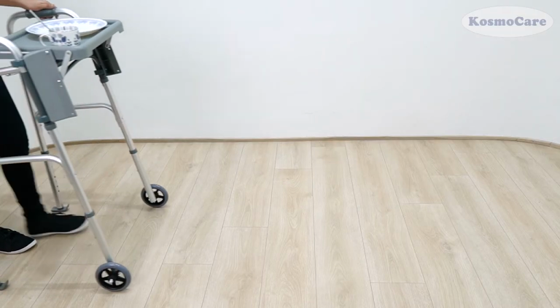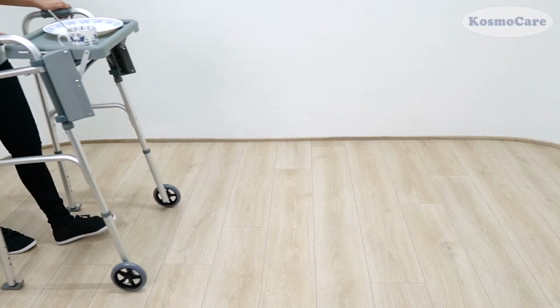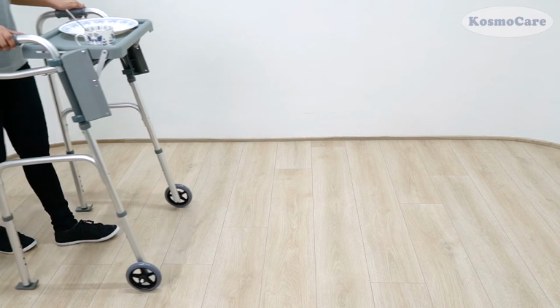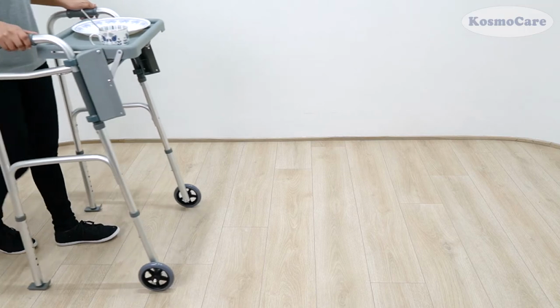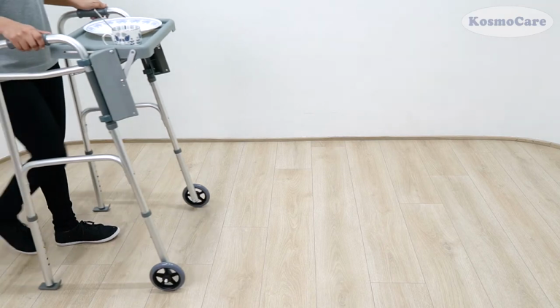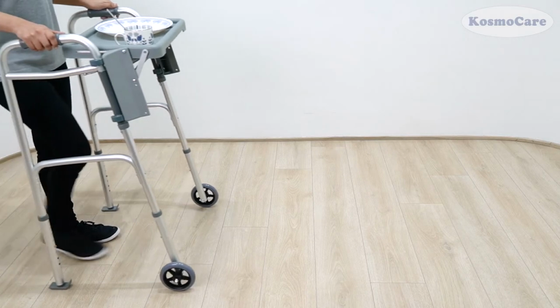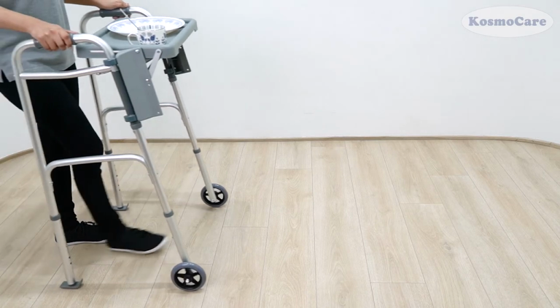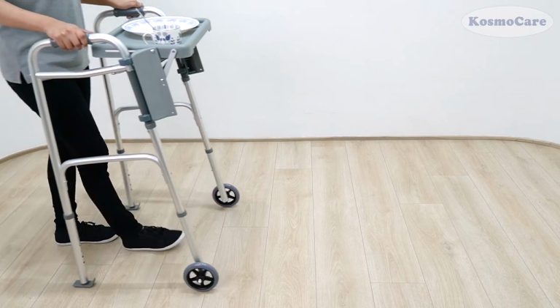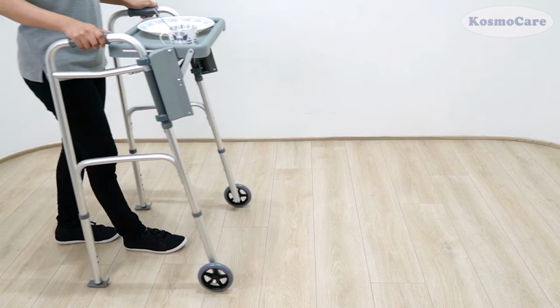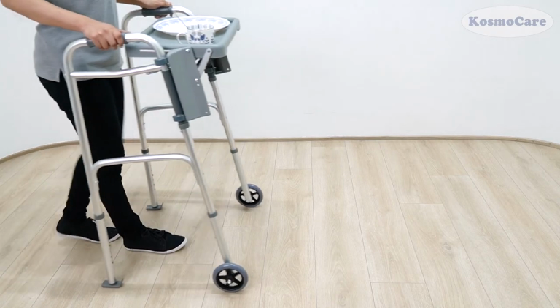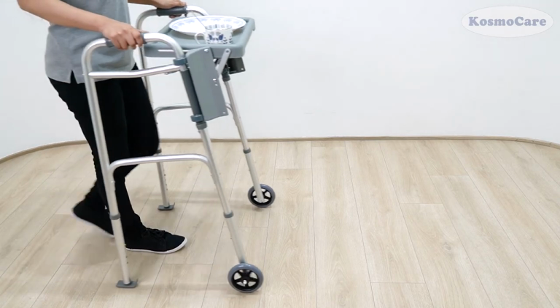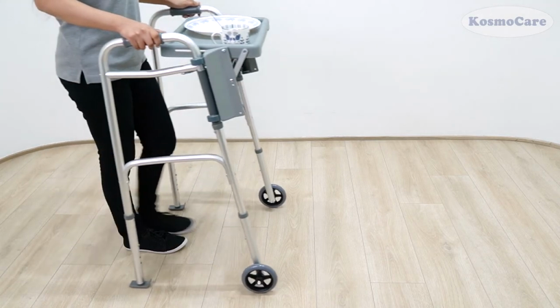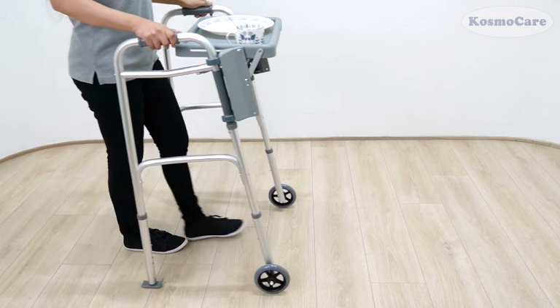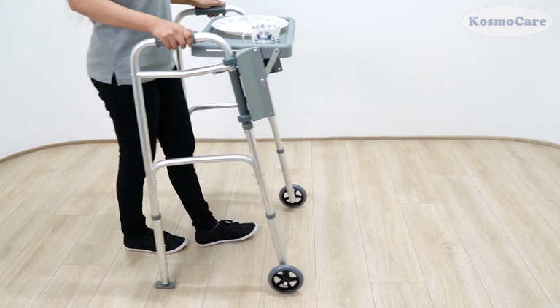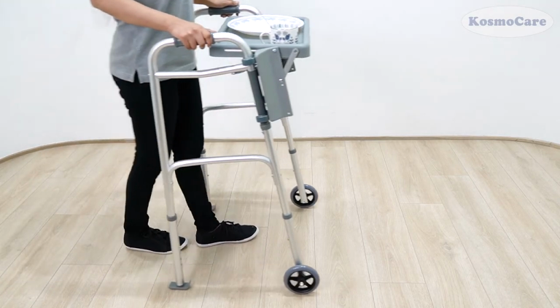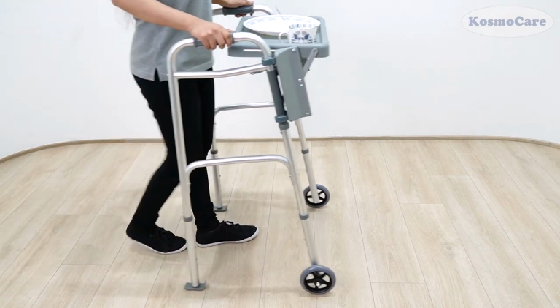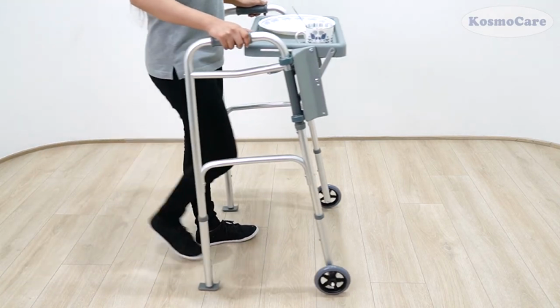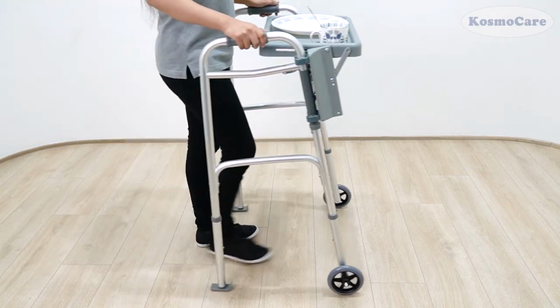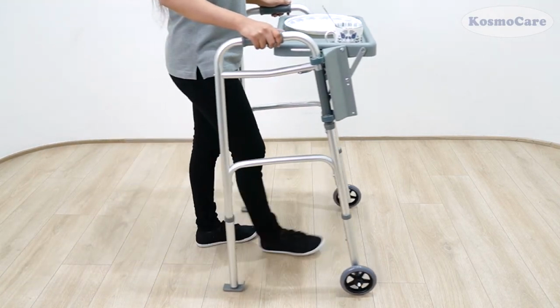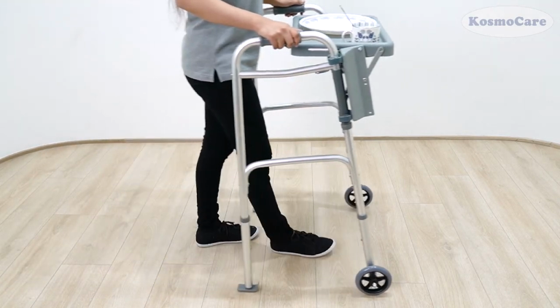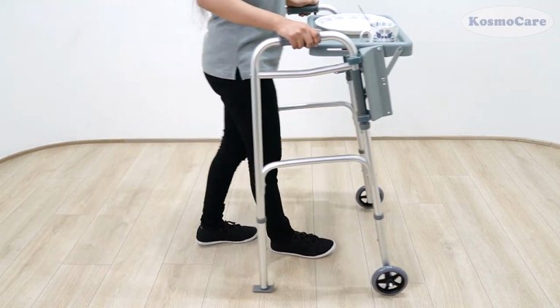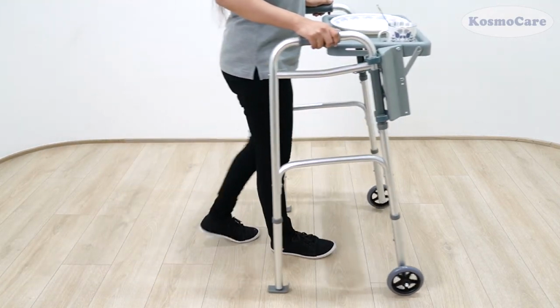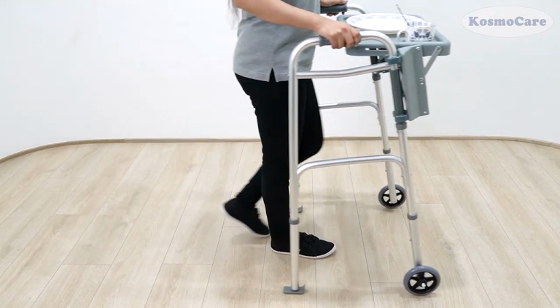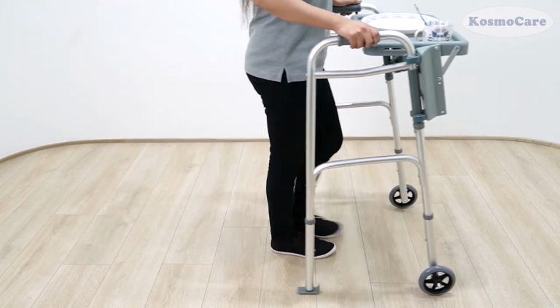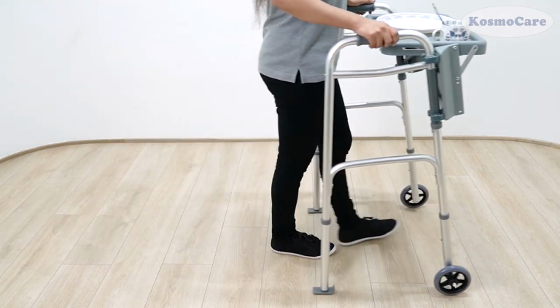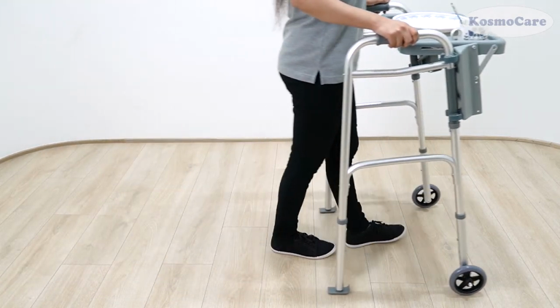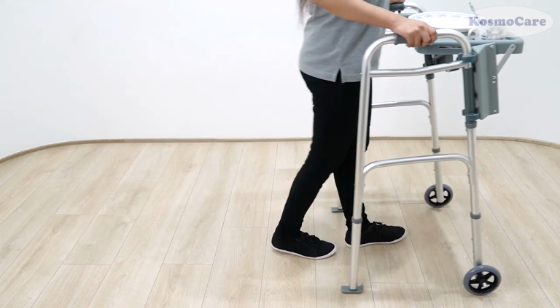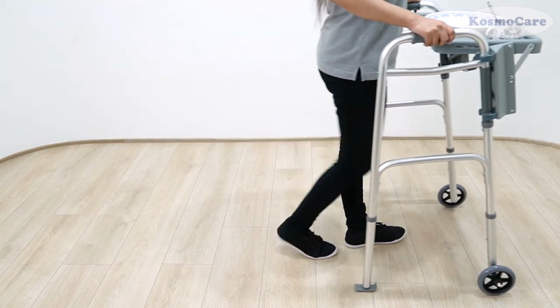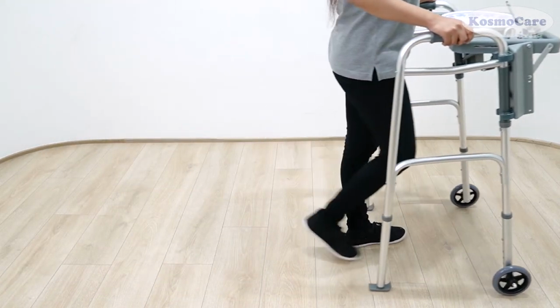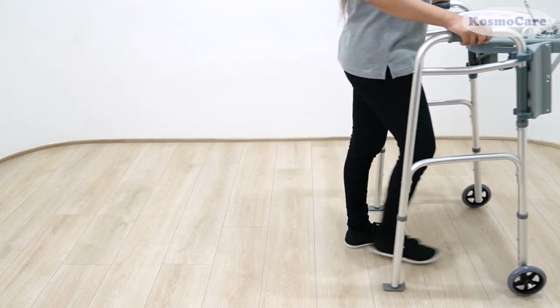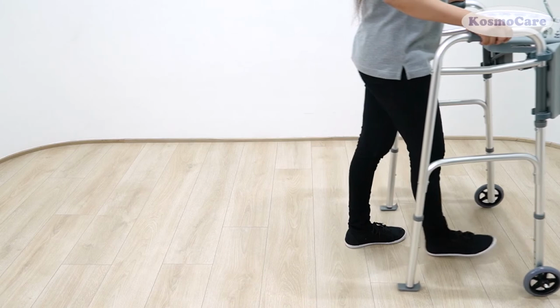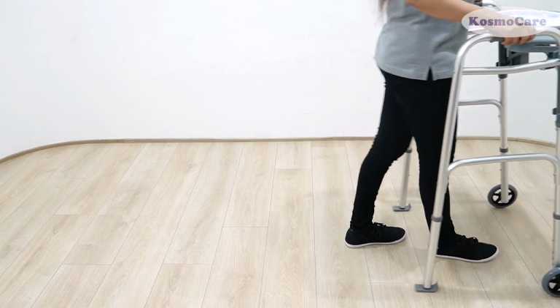So, give your loved ones the convenience they need with the walker tray from CosmoCare.